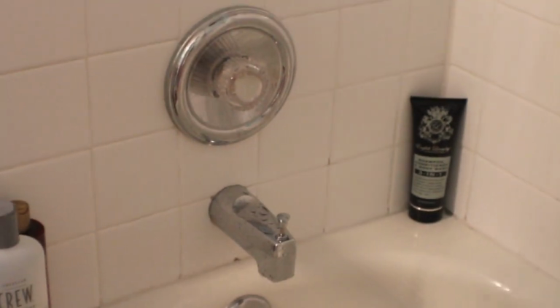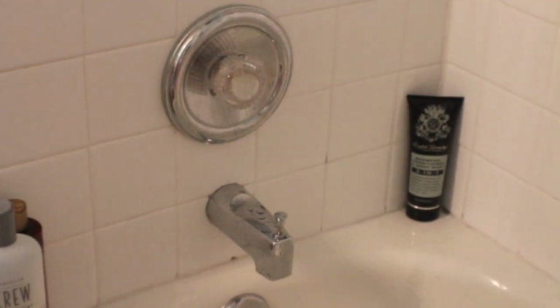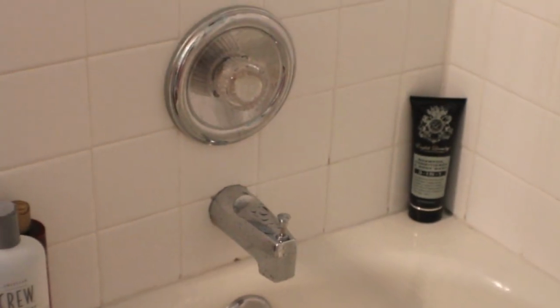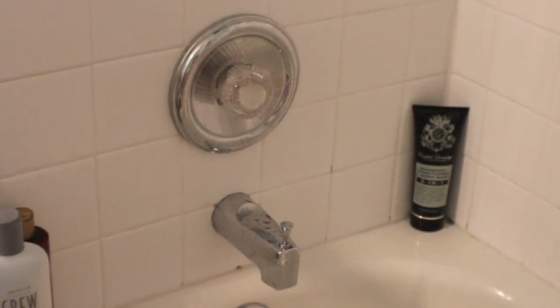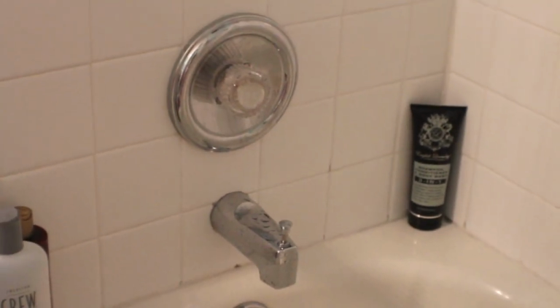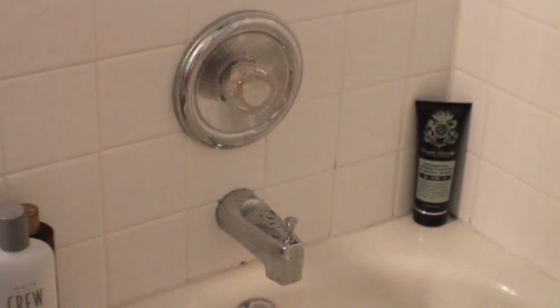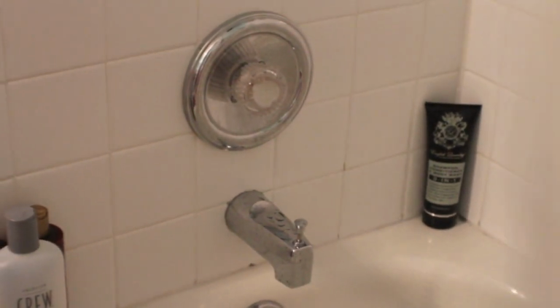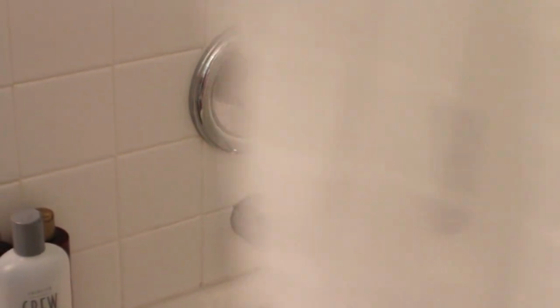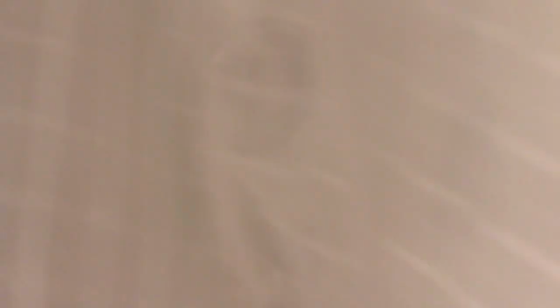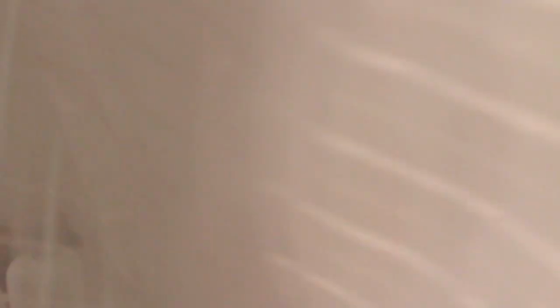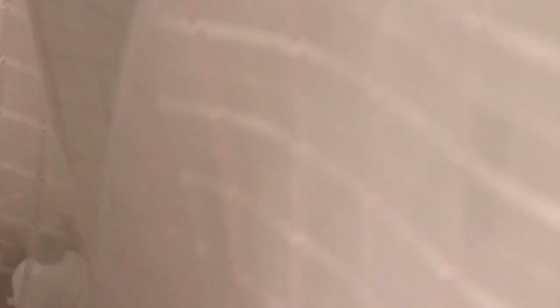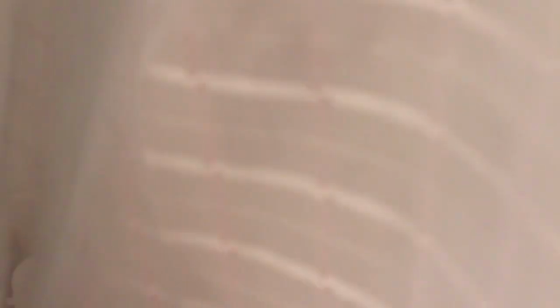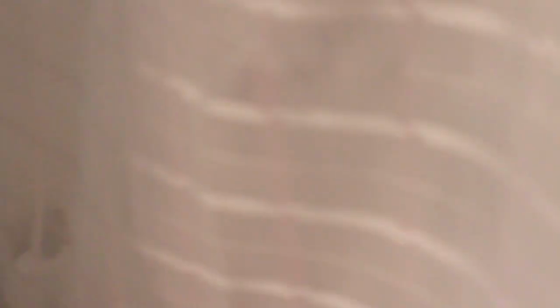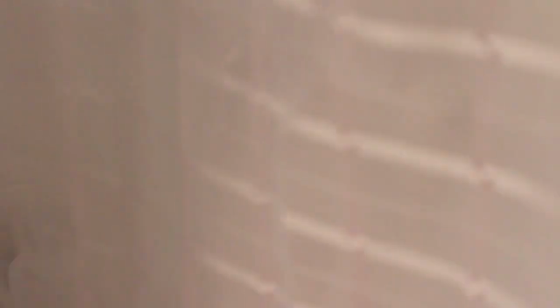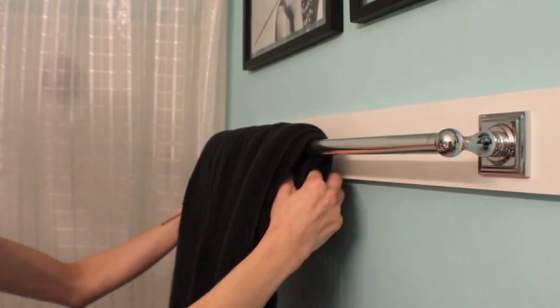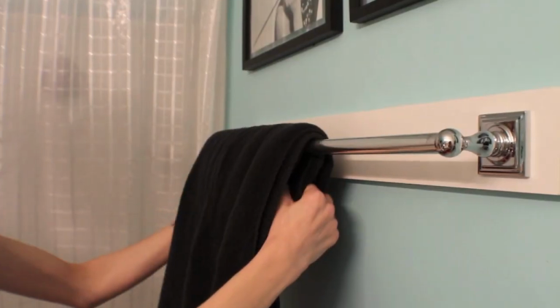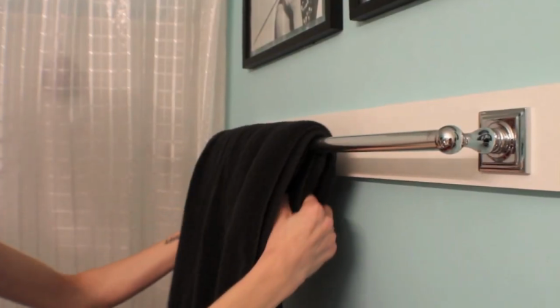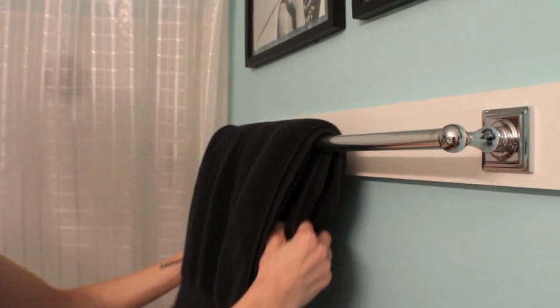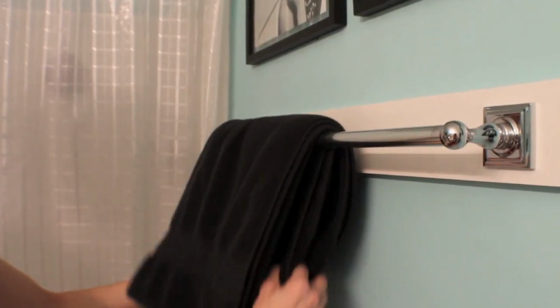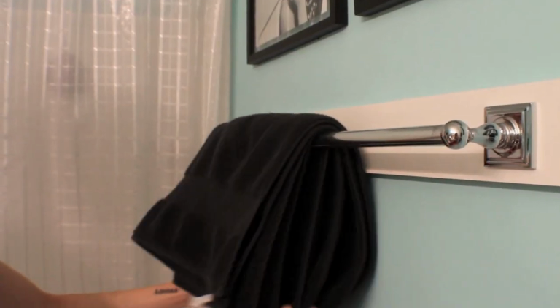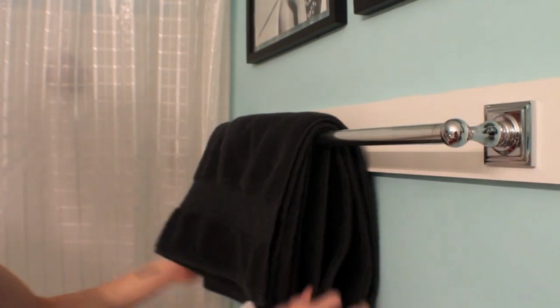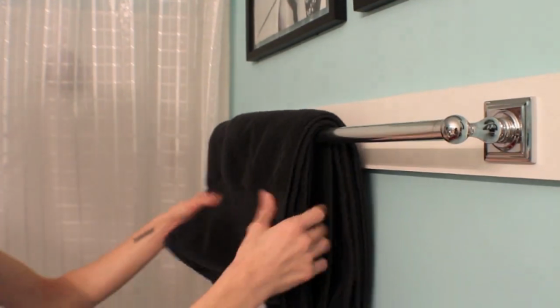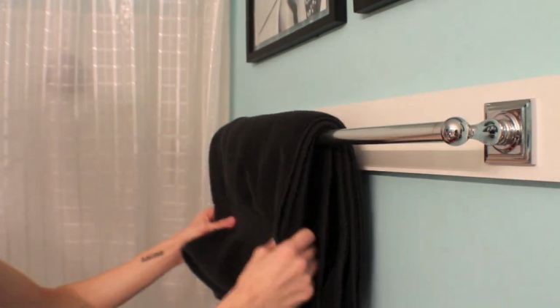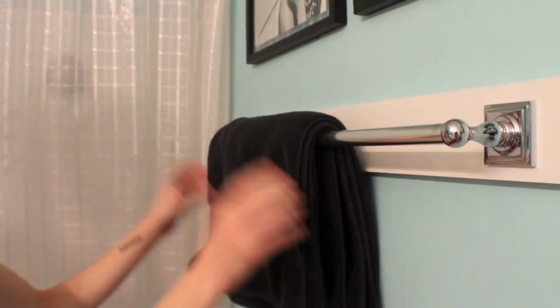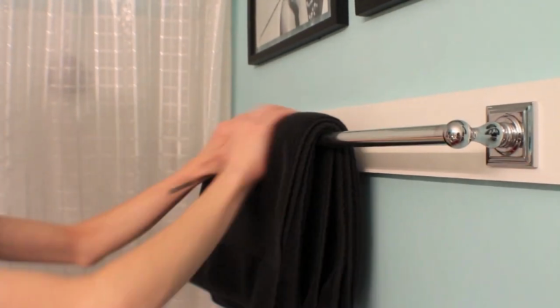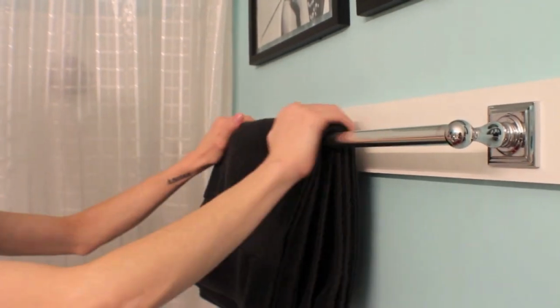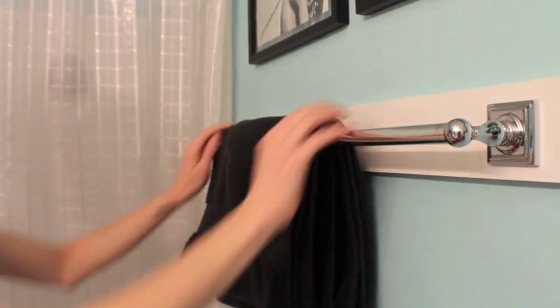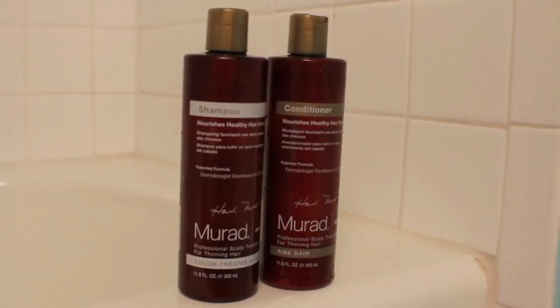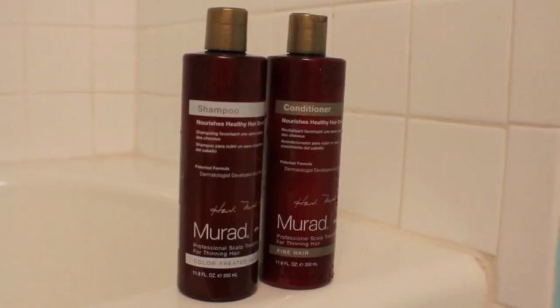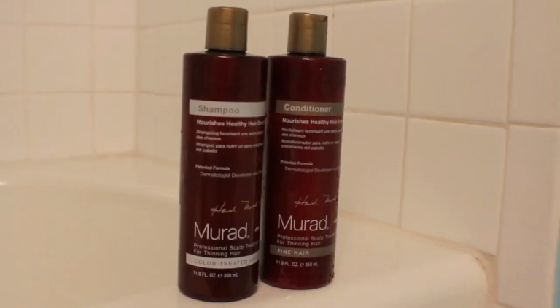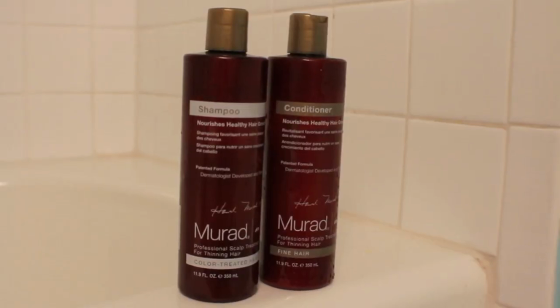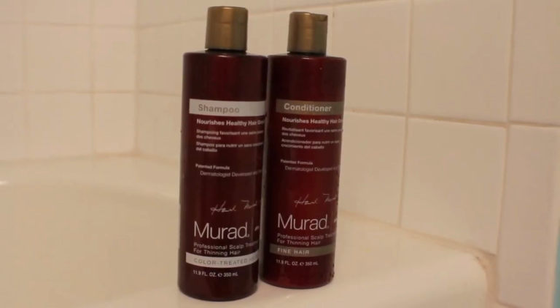Hey YouTube, it's Jonathan. I'm here with the Get Right With Me — this is just my morning skincare and daily makeup routine.